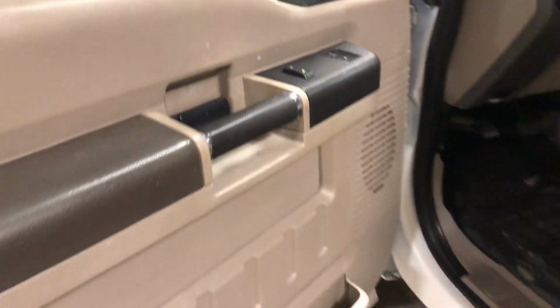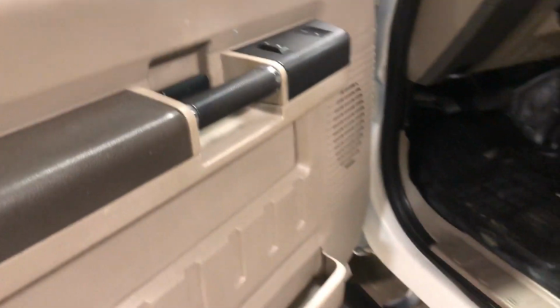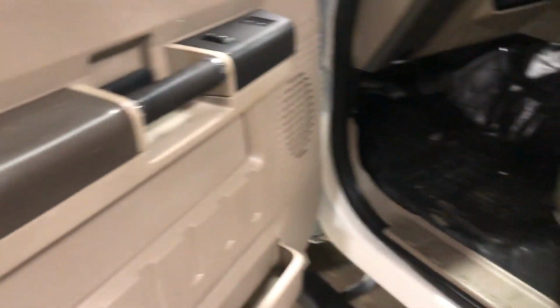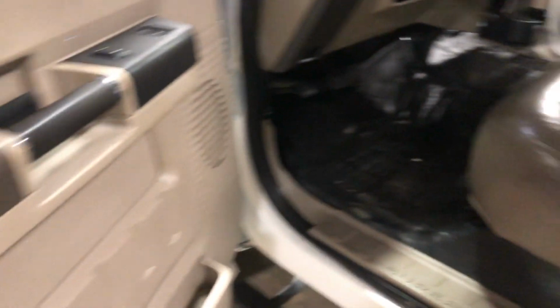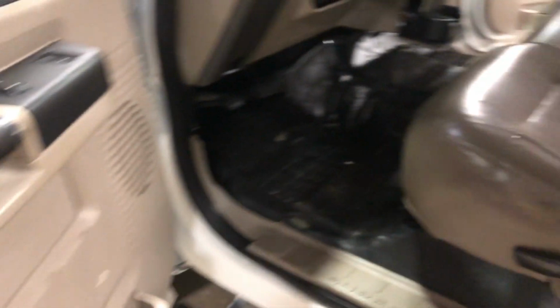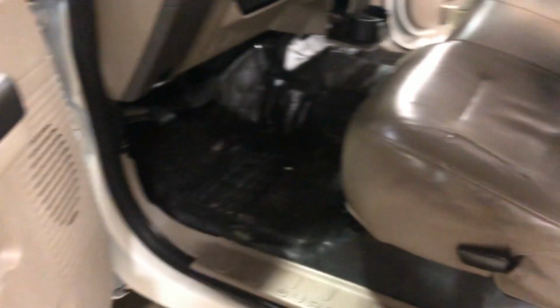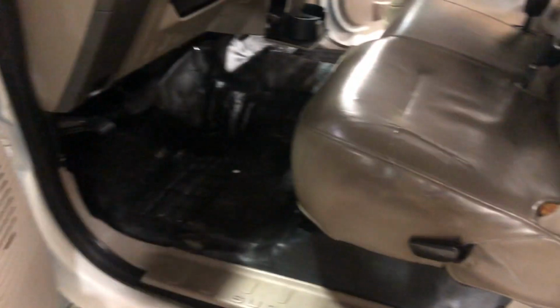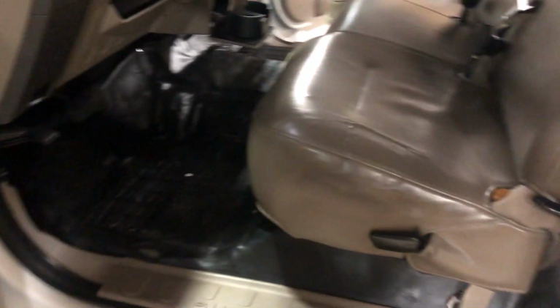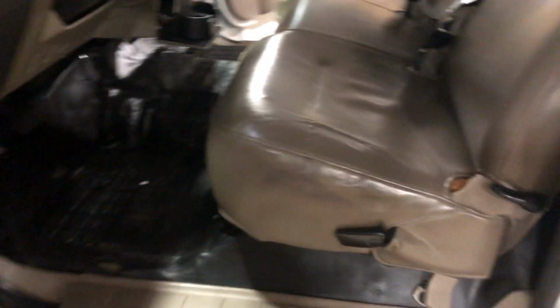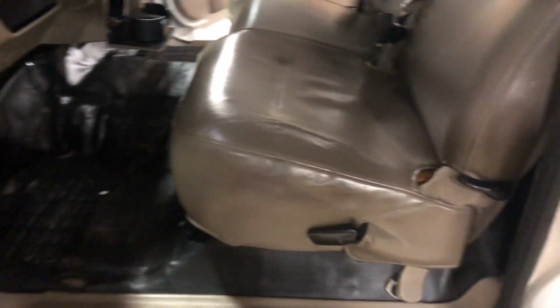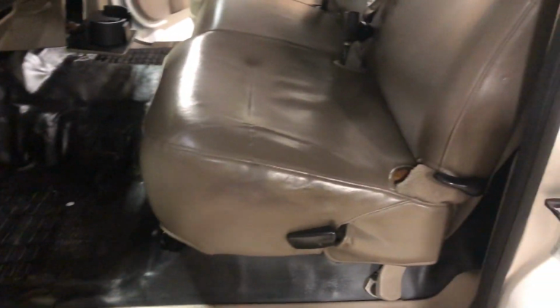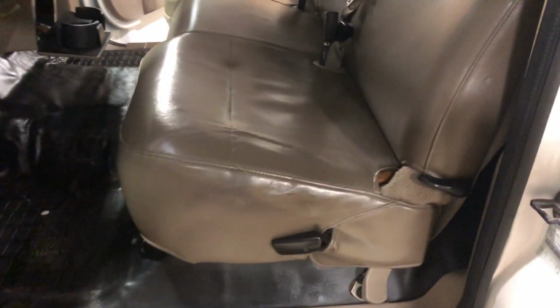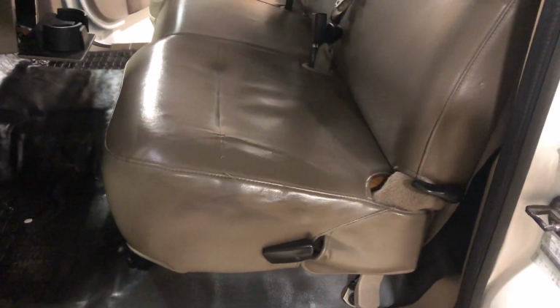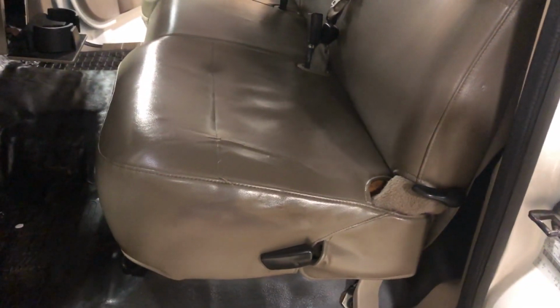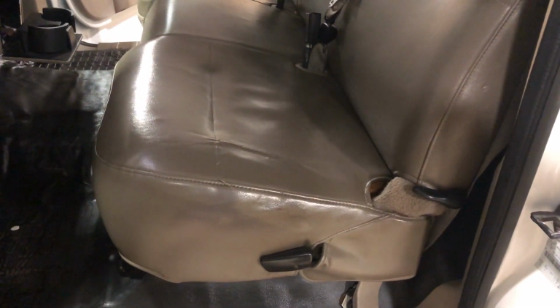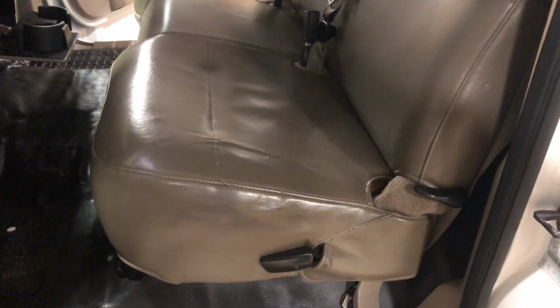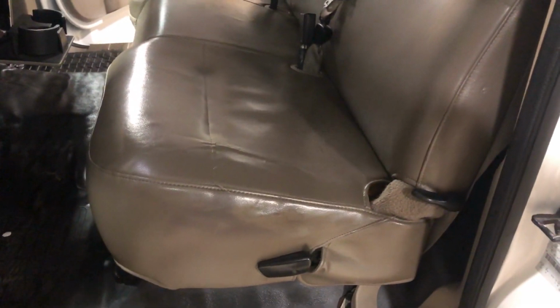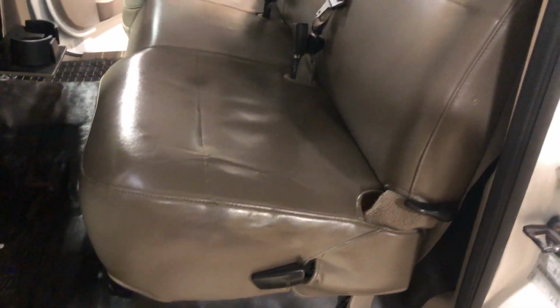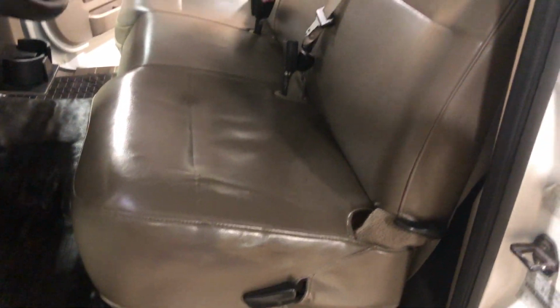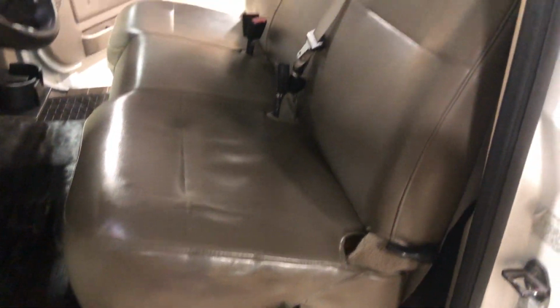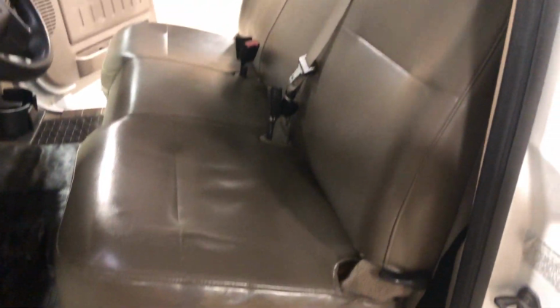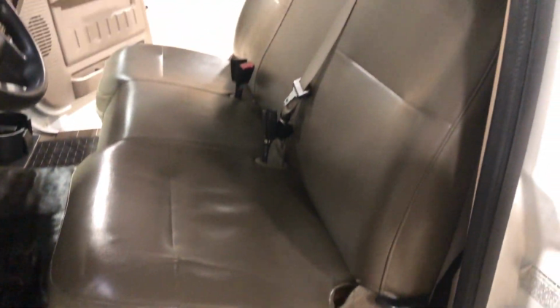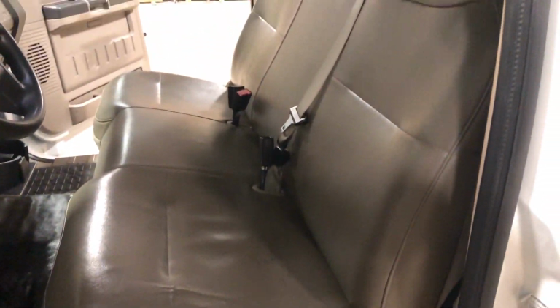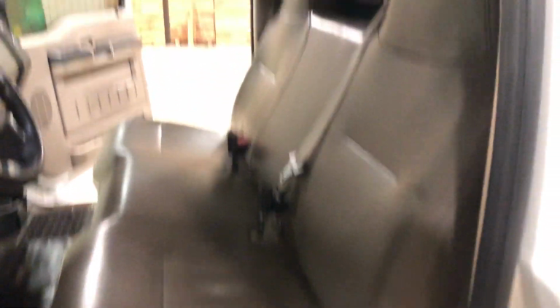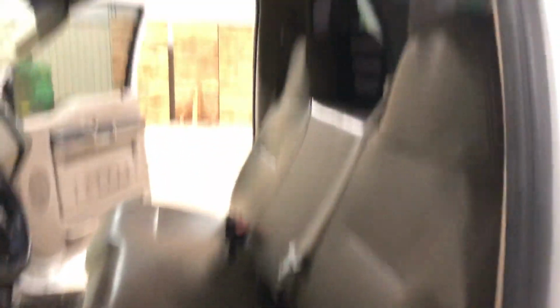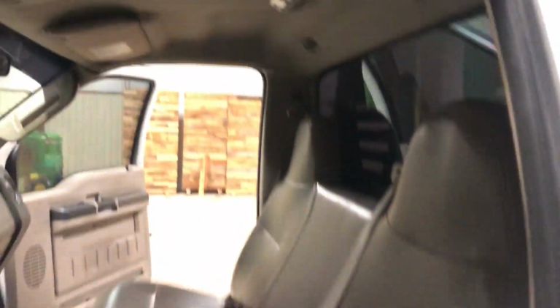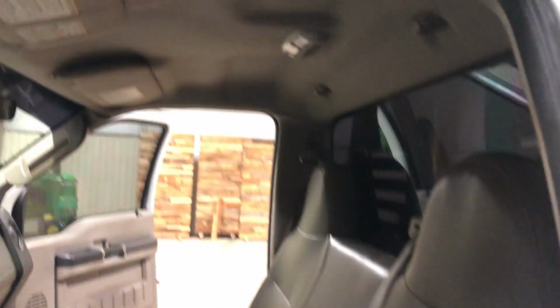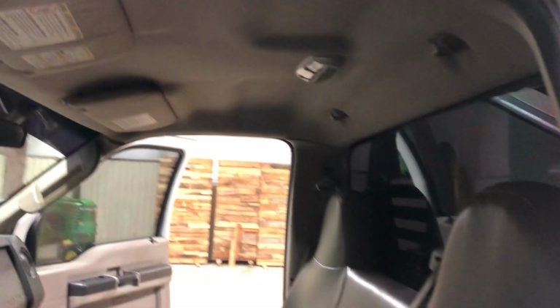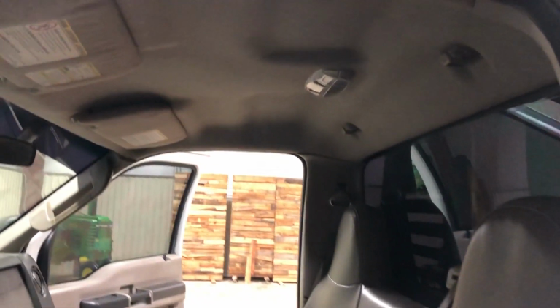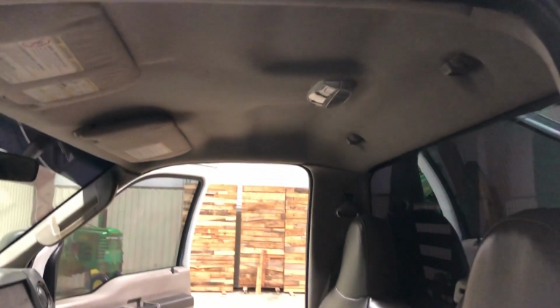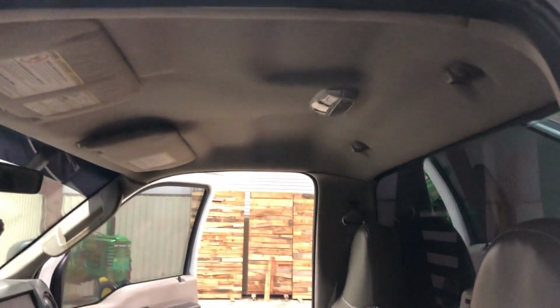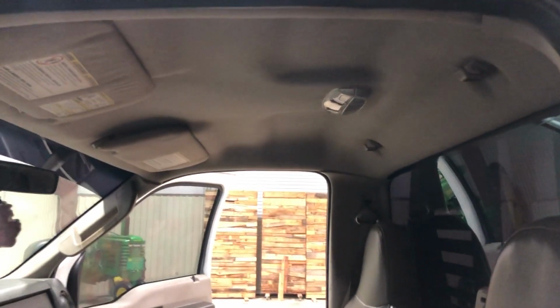Looking on the inside here, the seat is not tore up, like you see a lot of them trucks. Pretty straight seat right there. Headliner's not sagging.